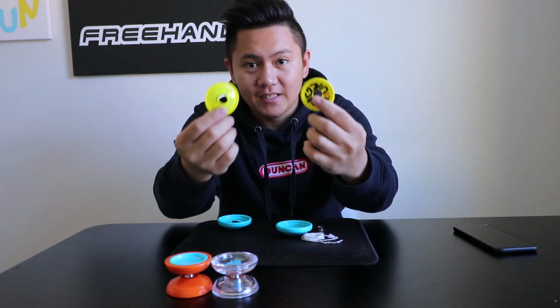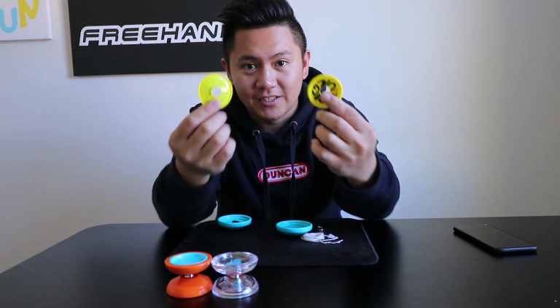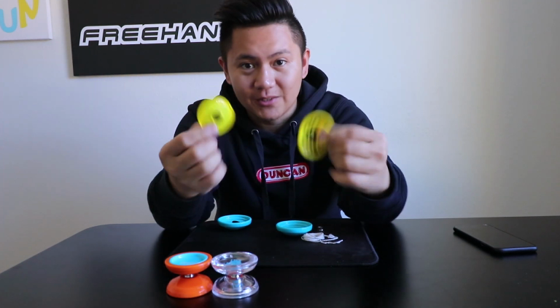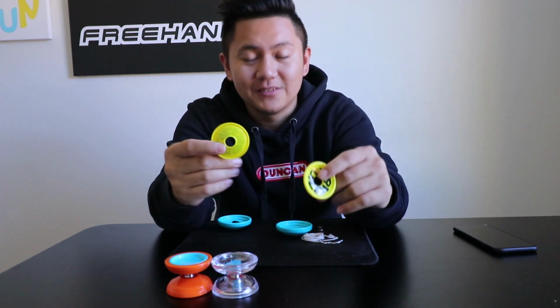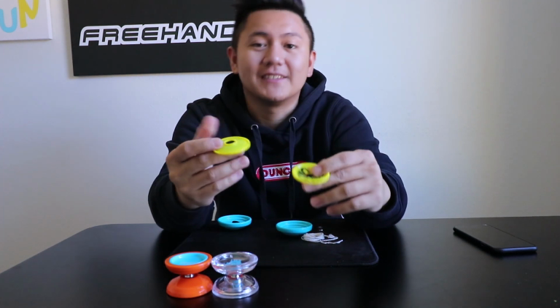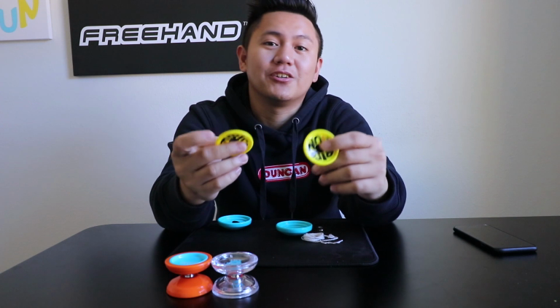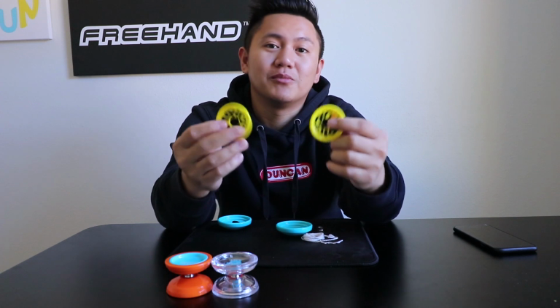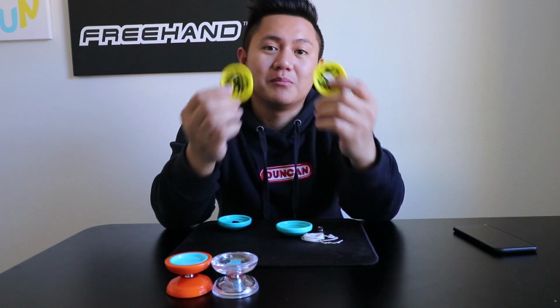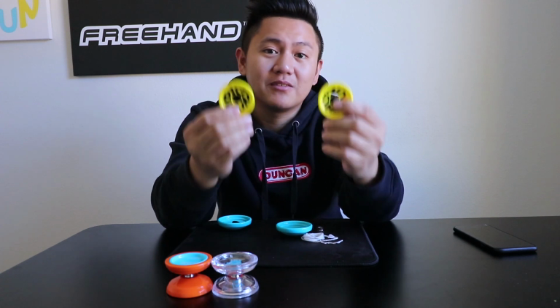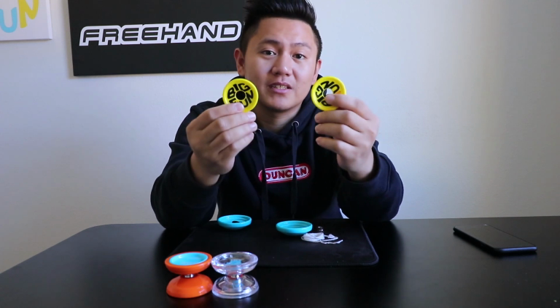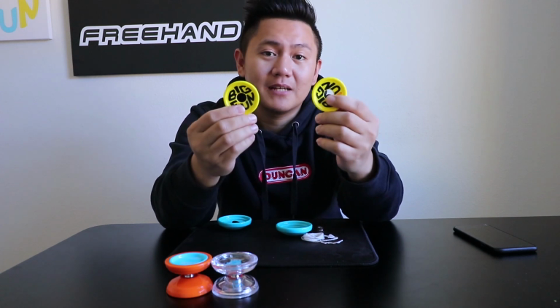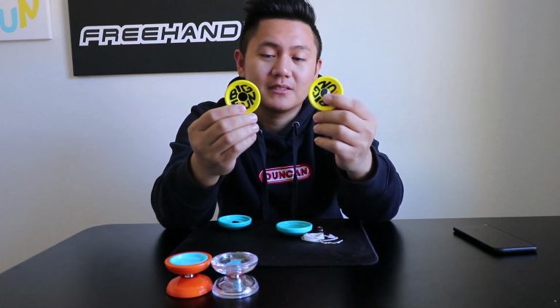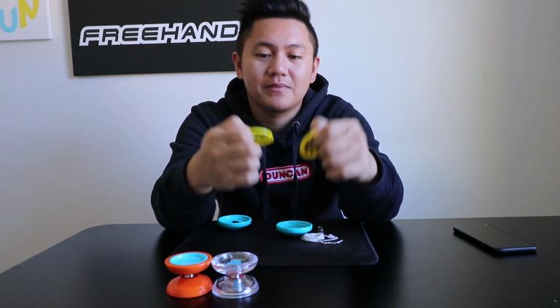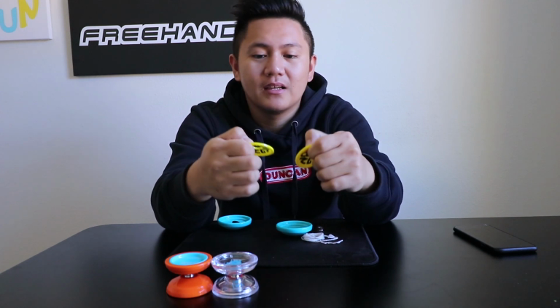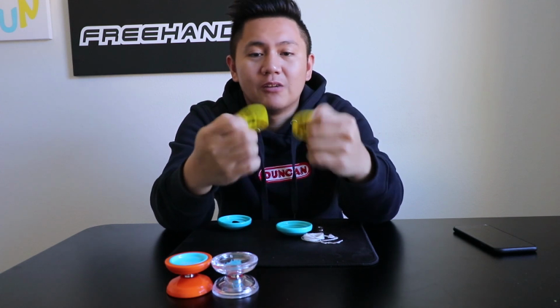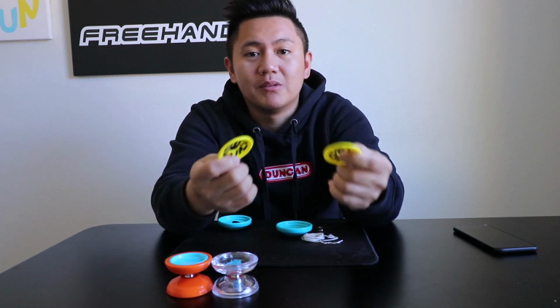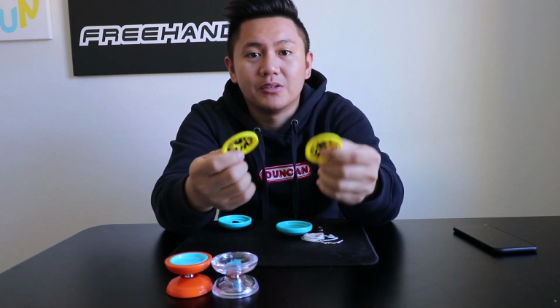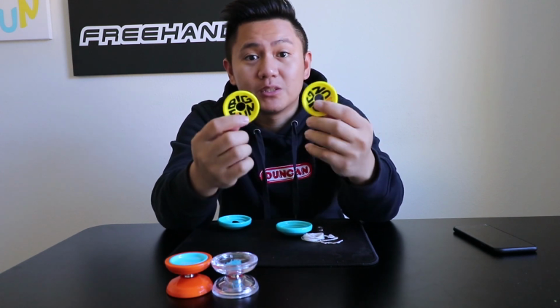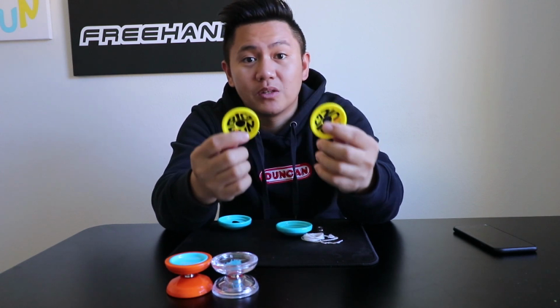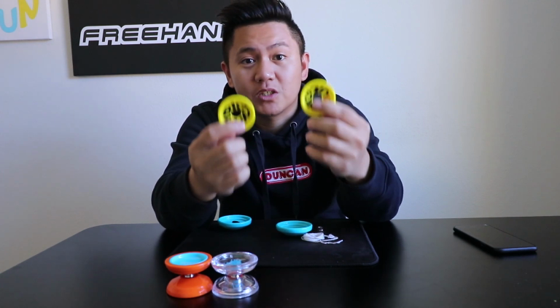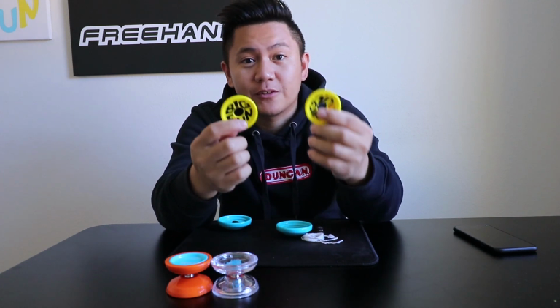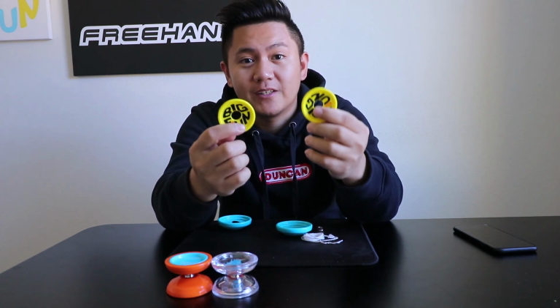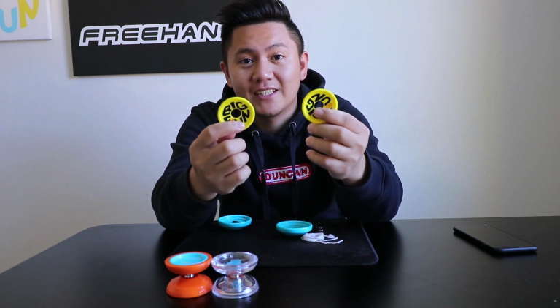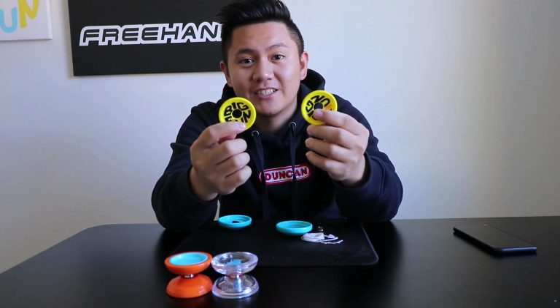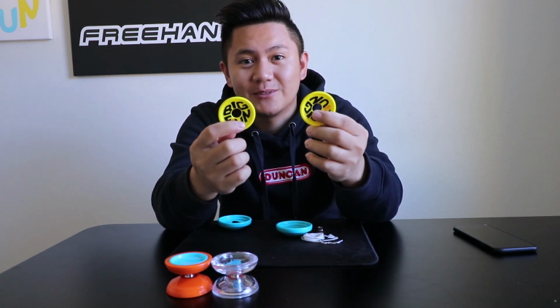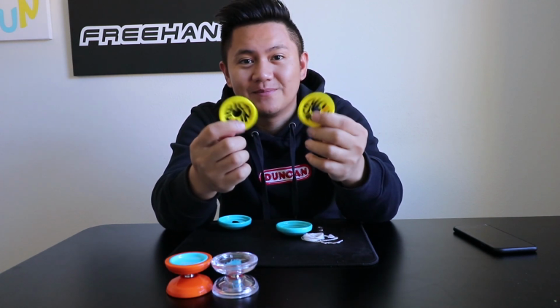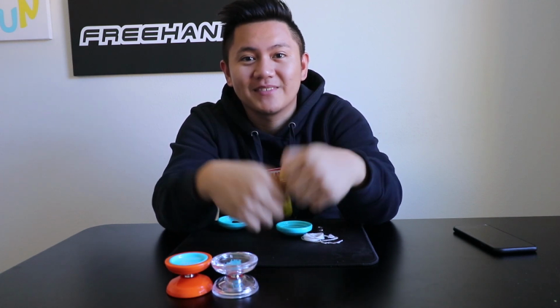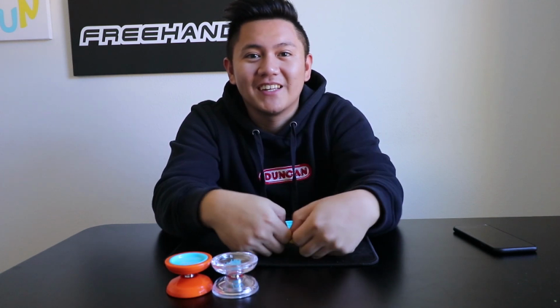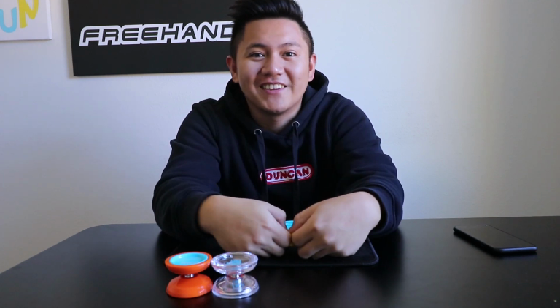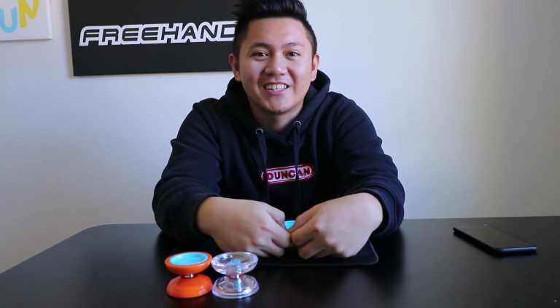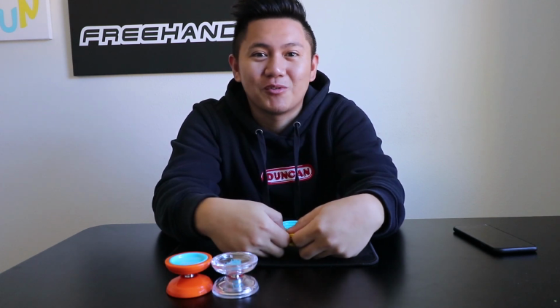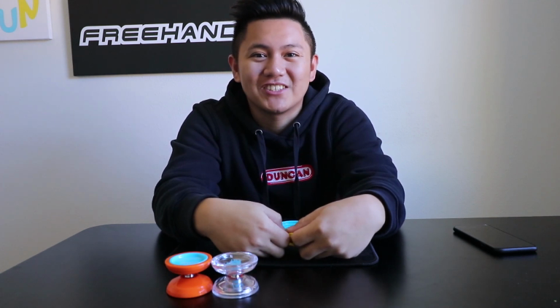There you go. That's how you remove the Big Fun caps. Remember, this also works for the Freehand Next-Gen. Thanks for watching.